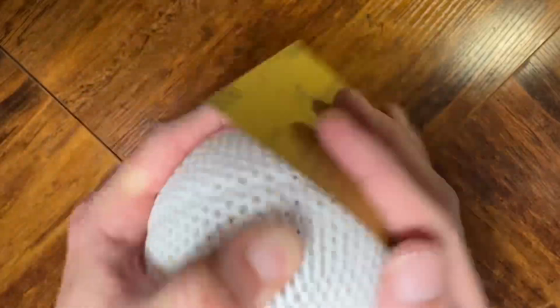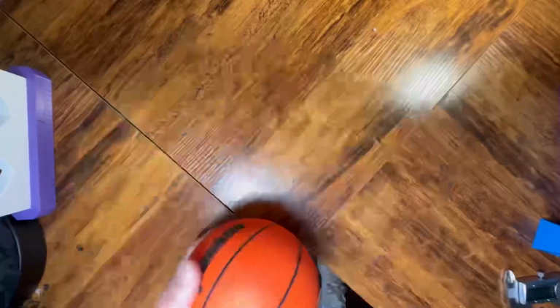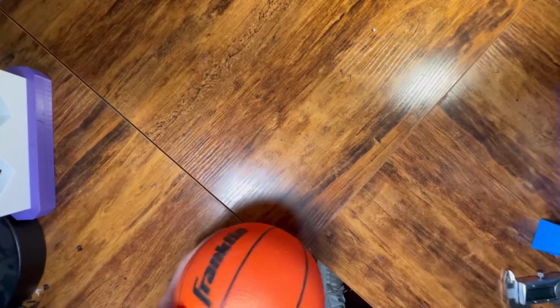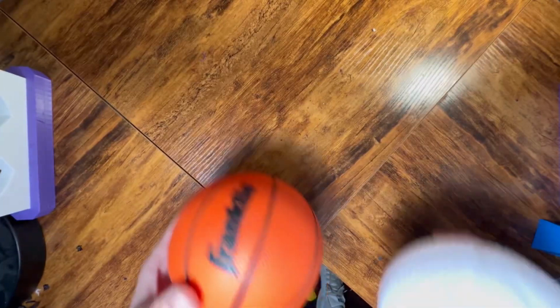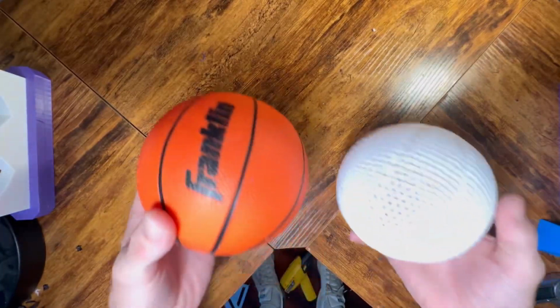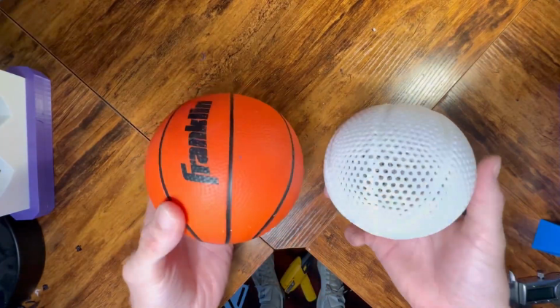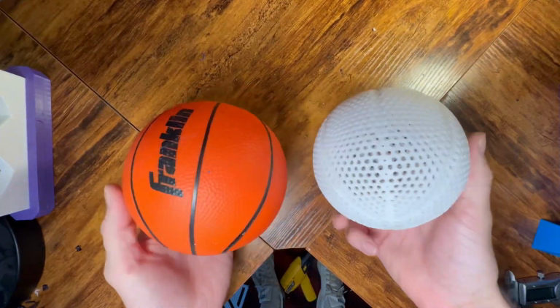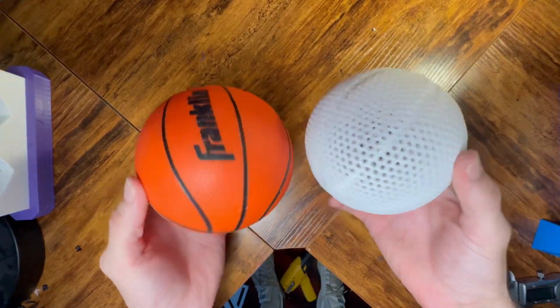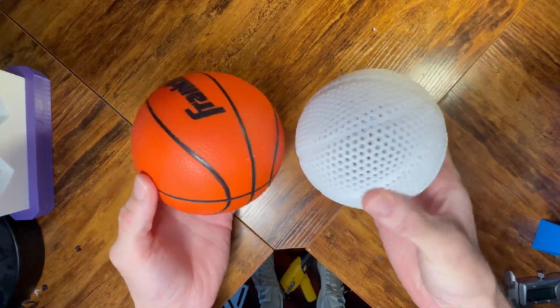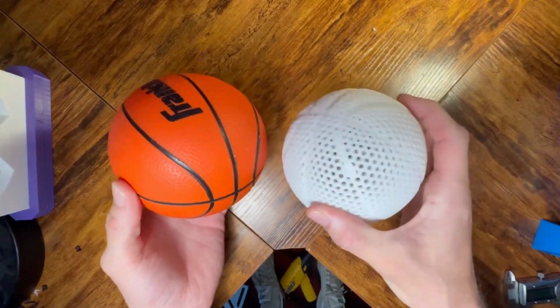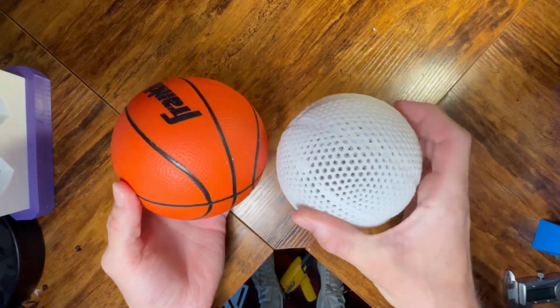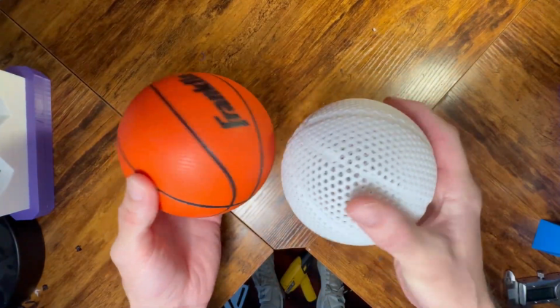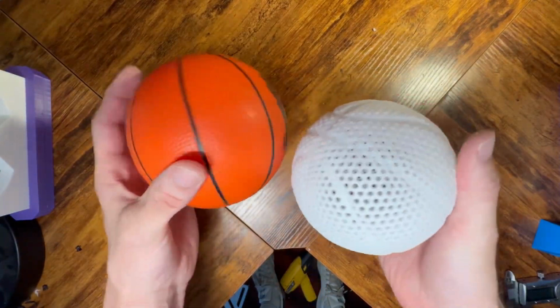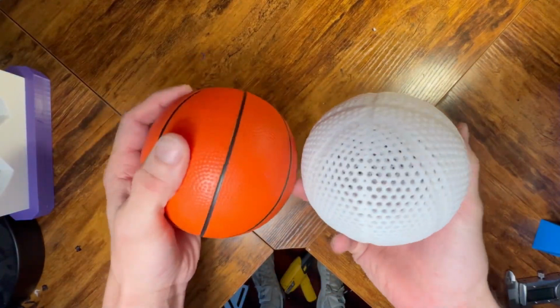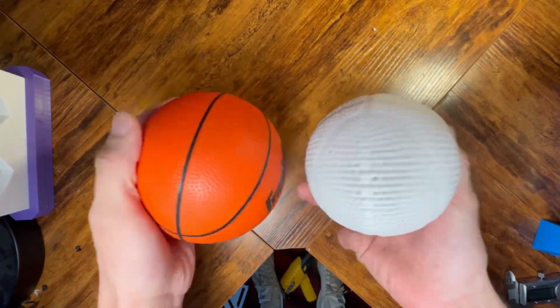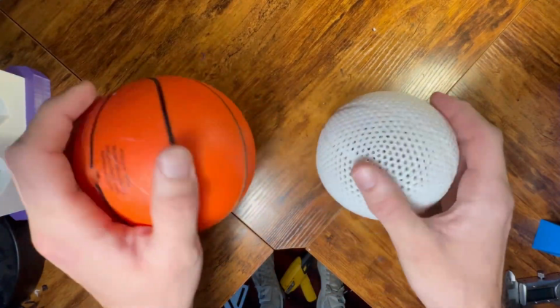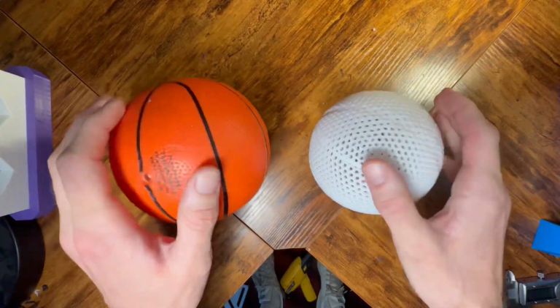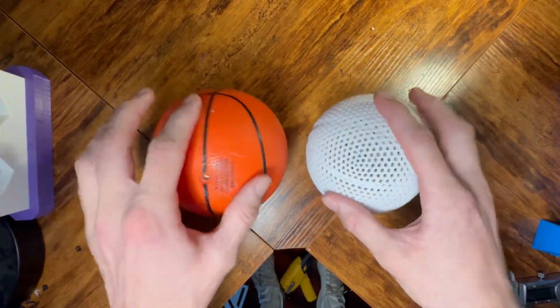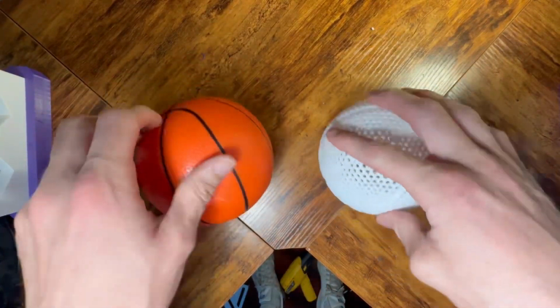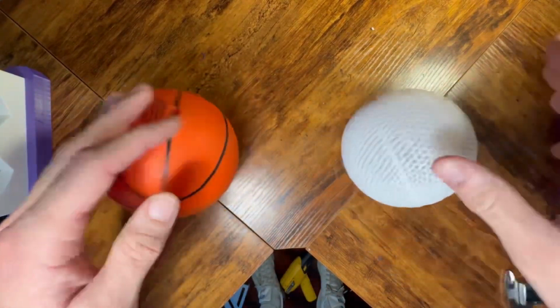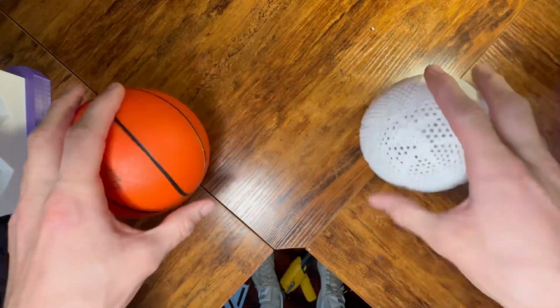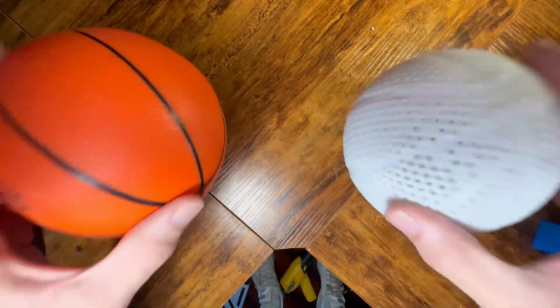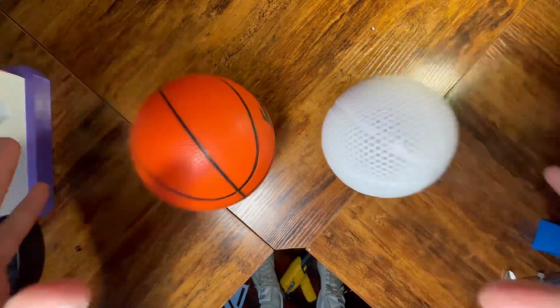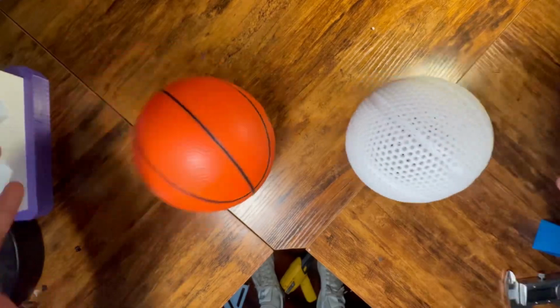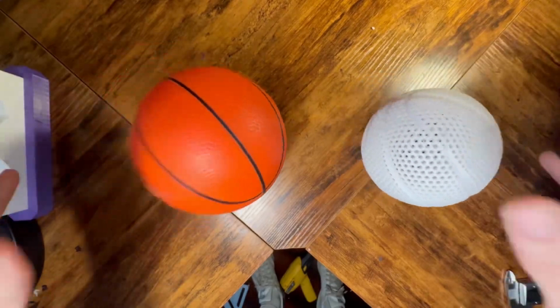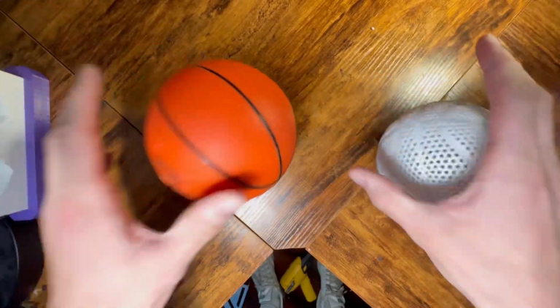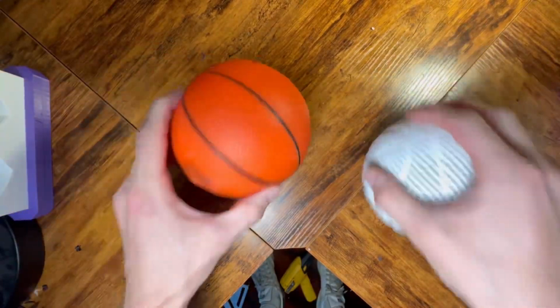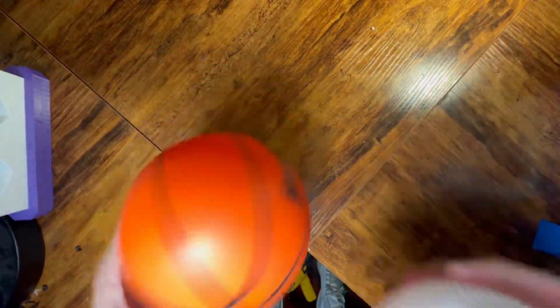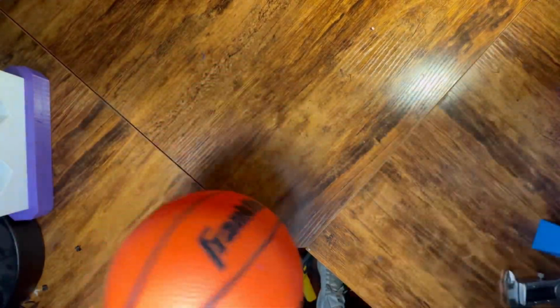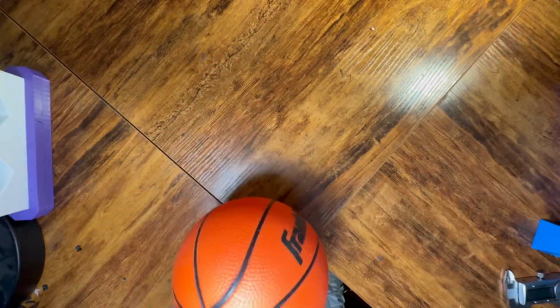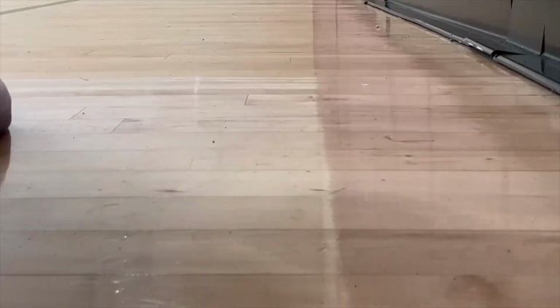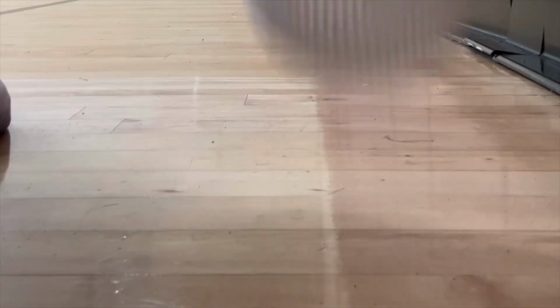Here's what it looks like compared to a mini basketball. Now we'll go to the gym to test how it bounces, shoots, and if I can dunk it.